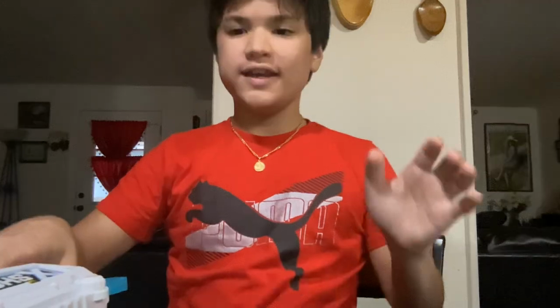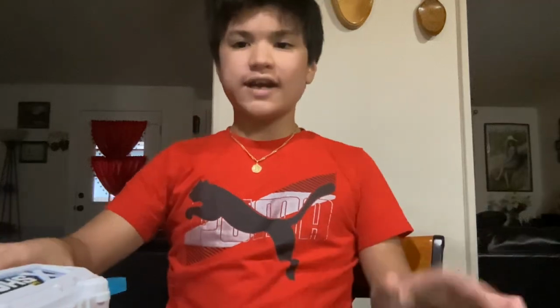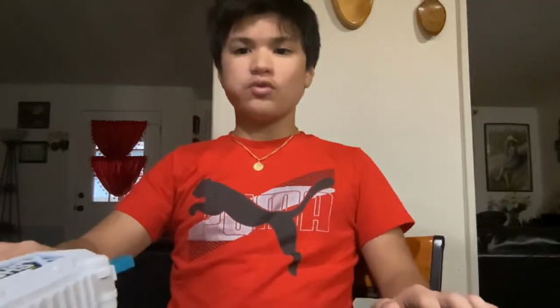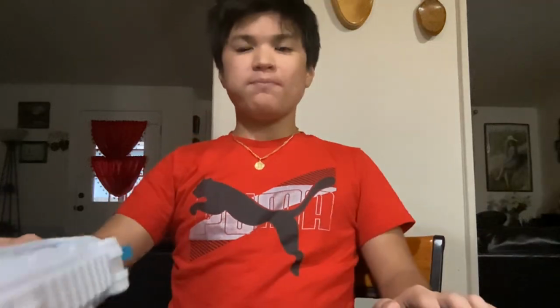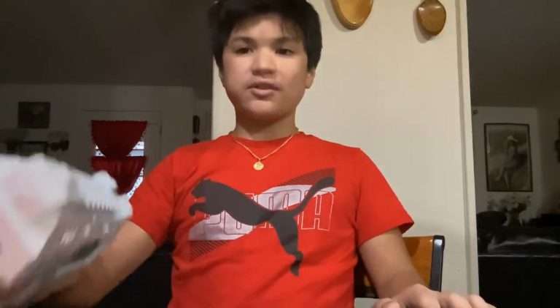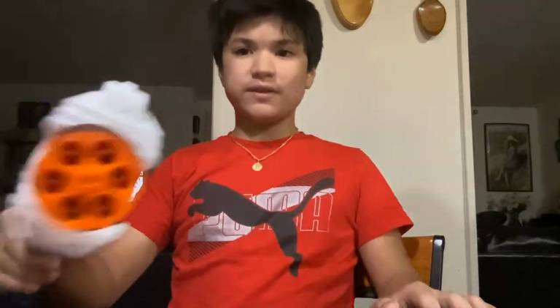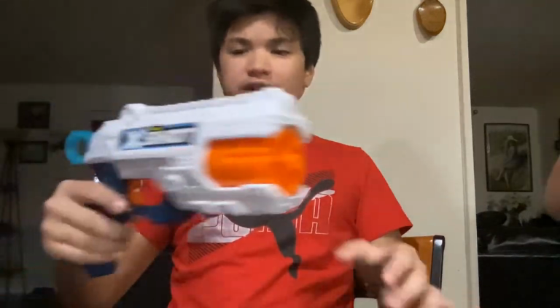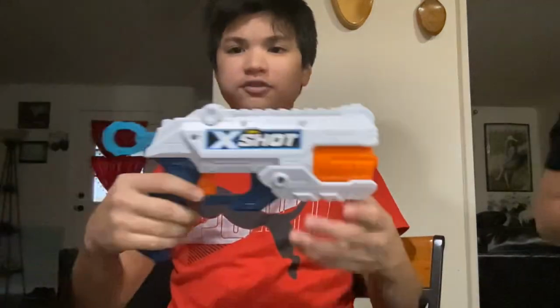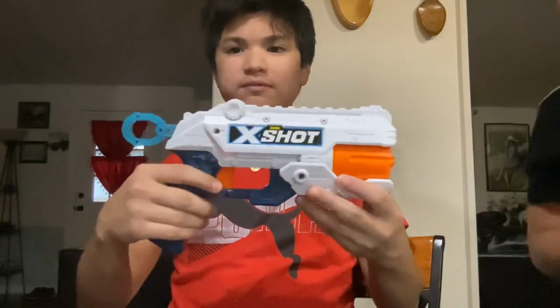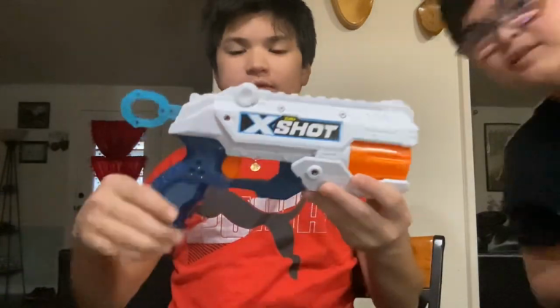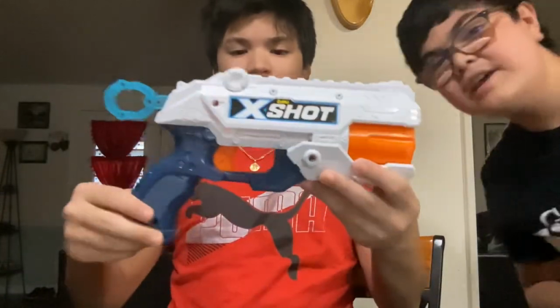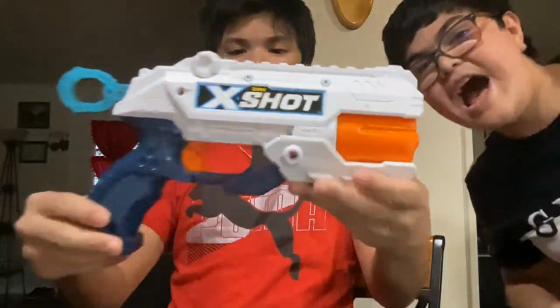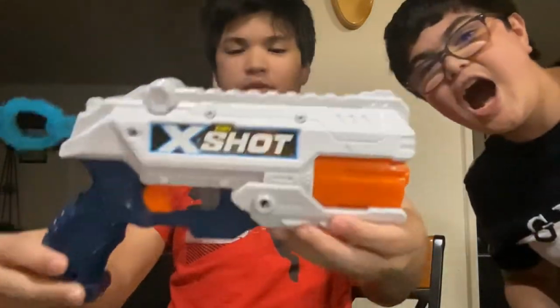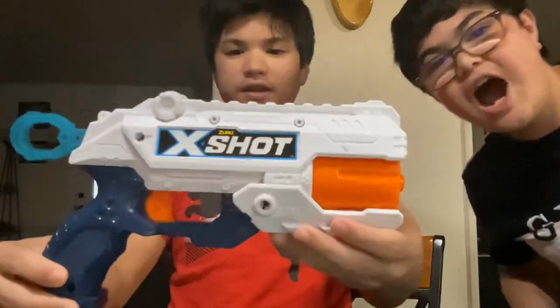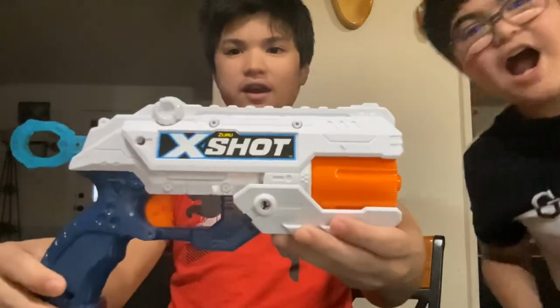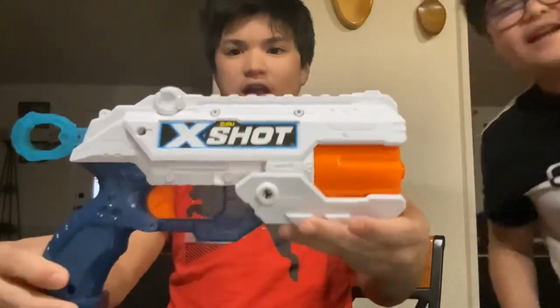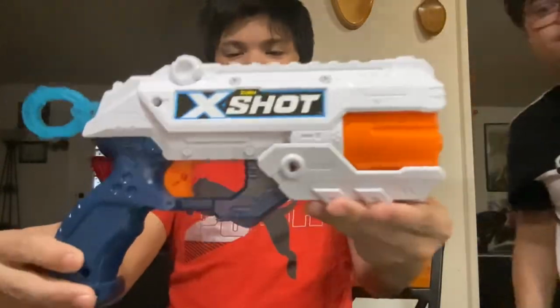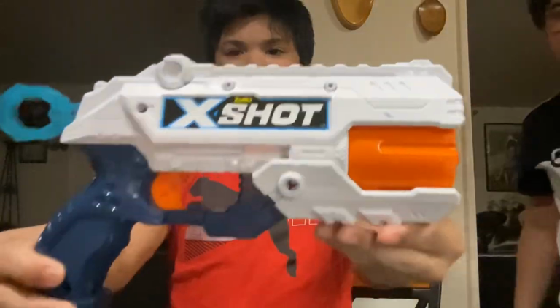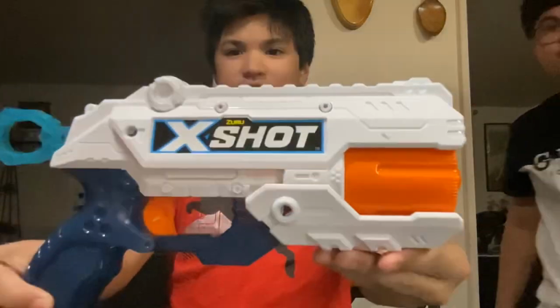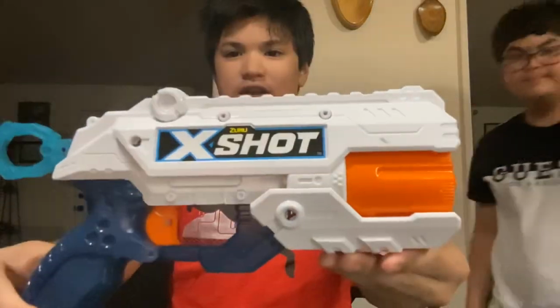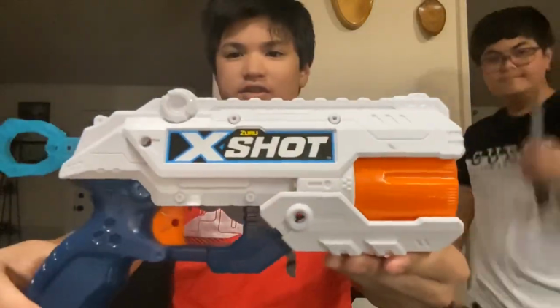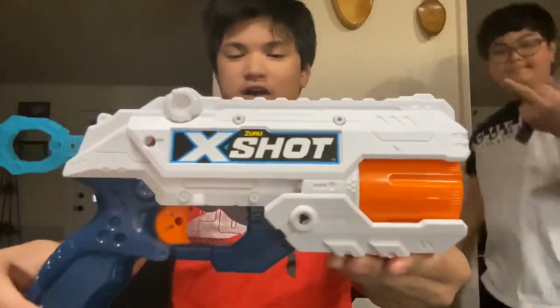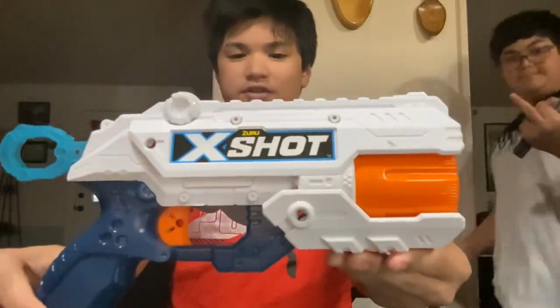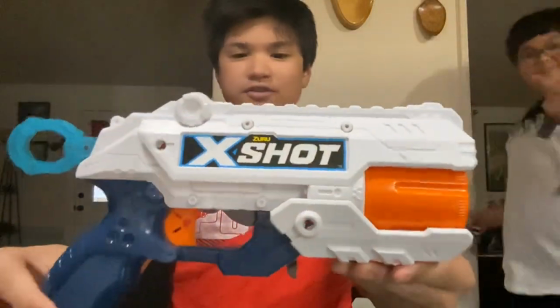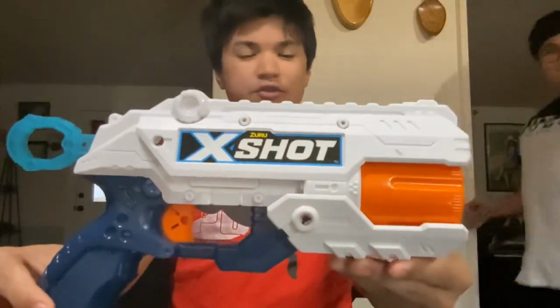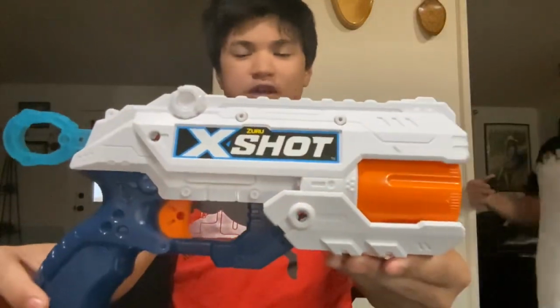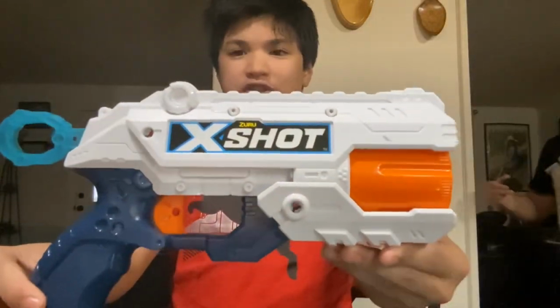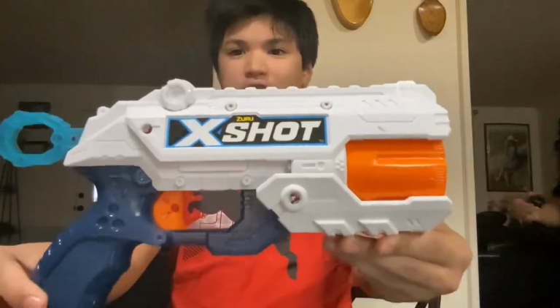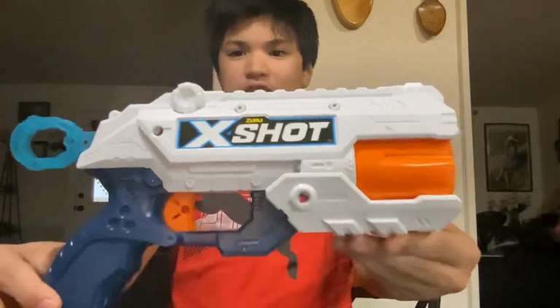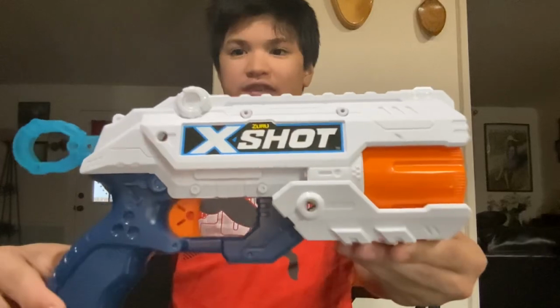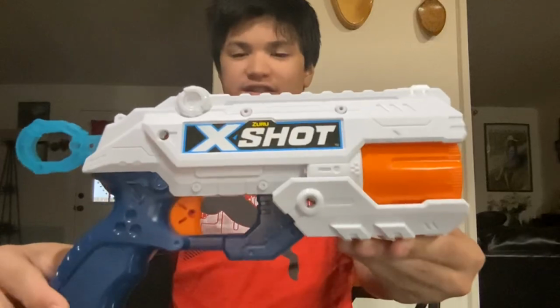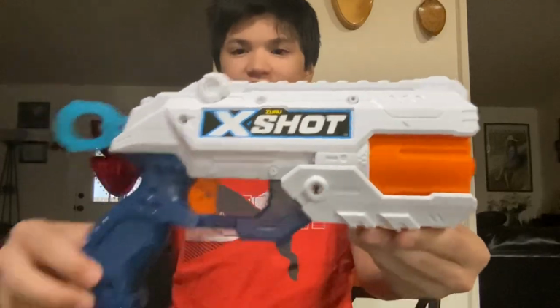Hey guys, welcome back to my channel for a review of the X-Shot Reflex 6.